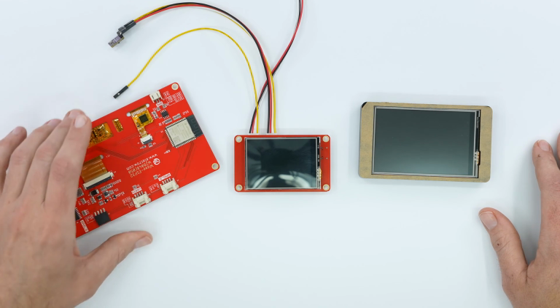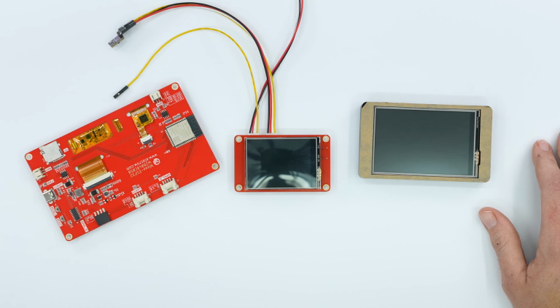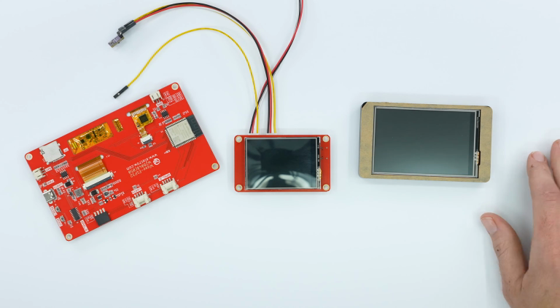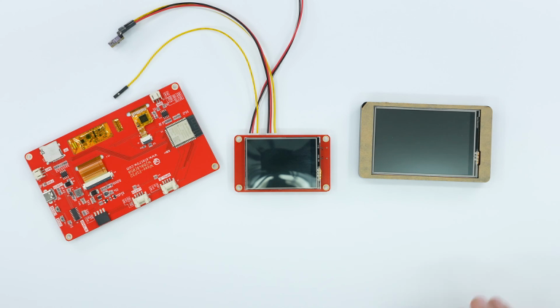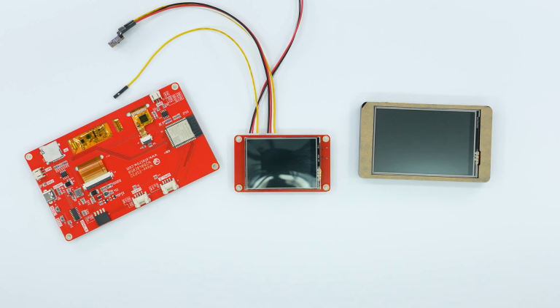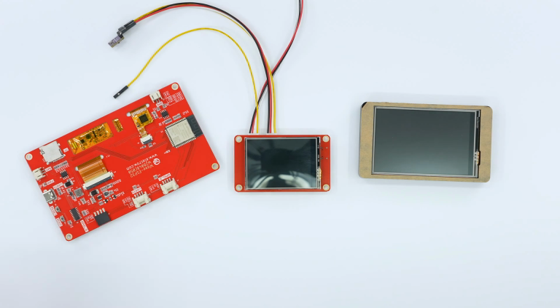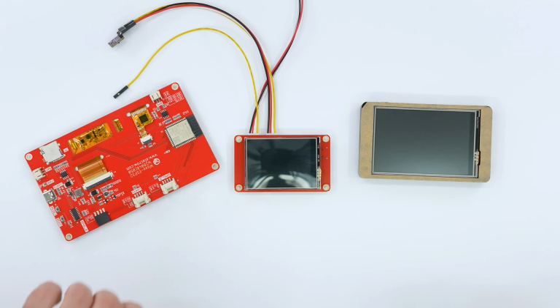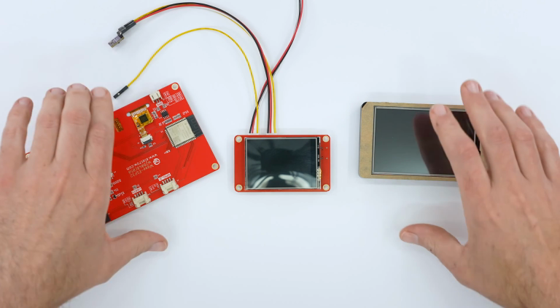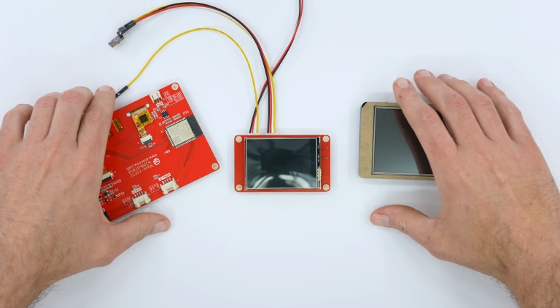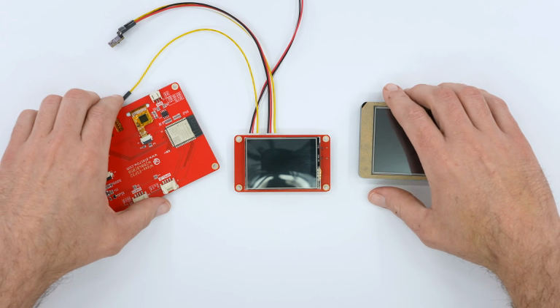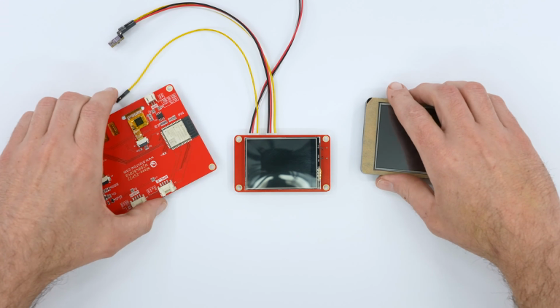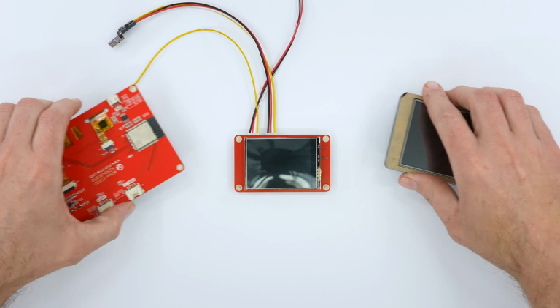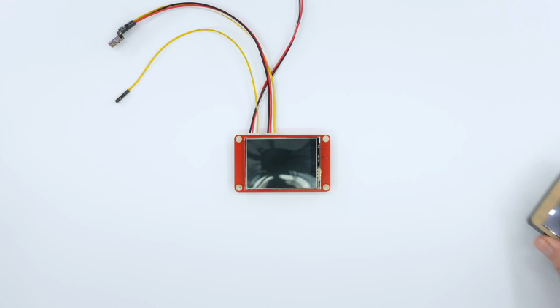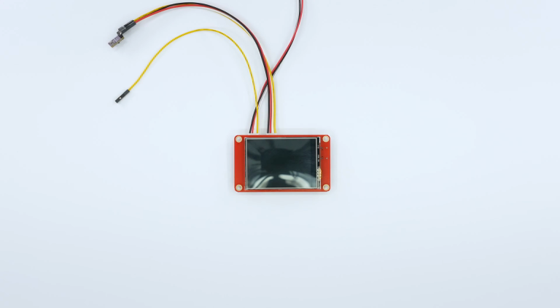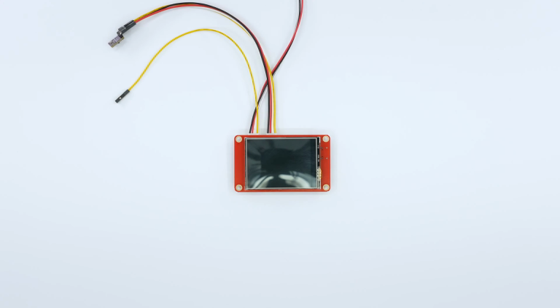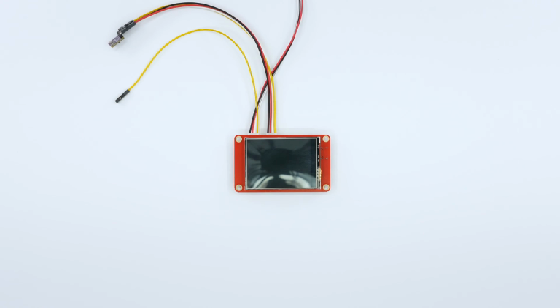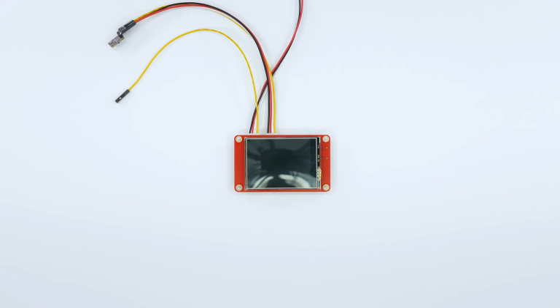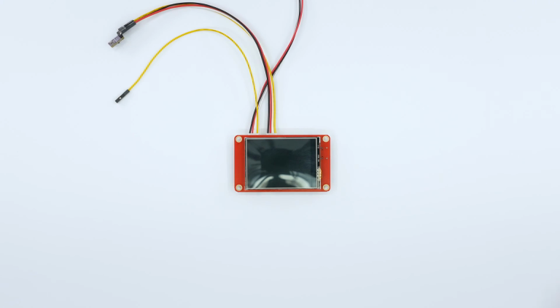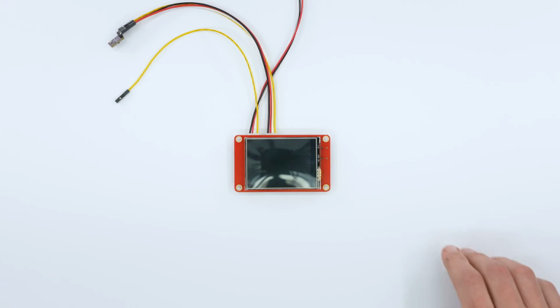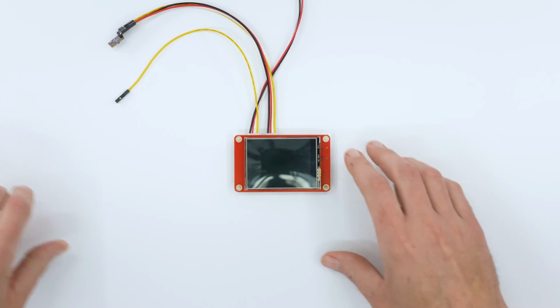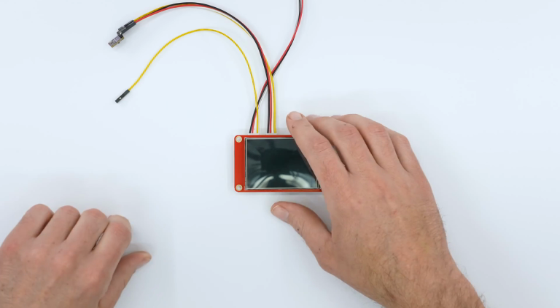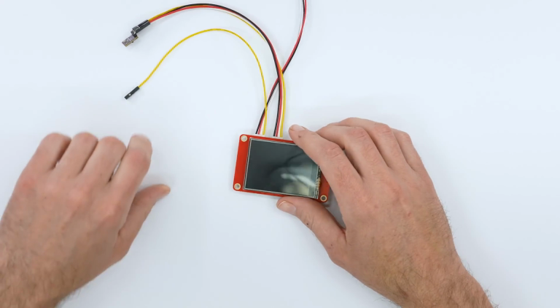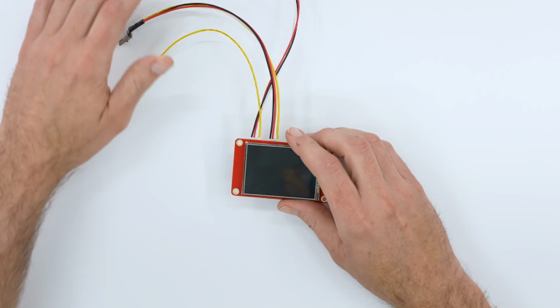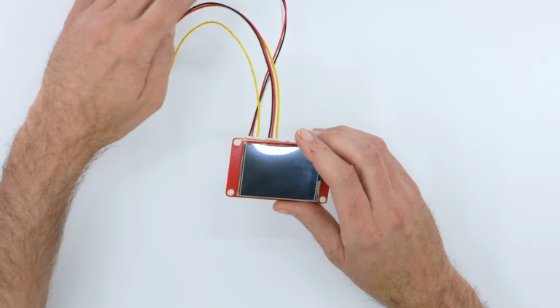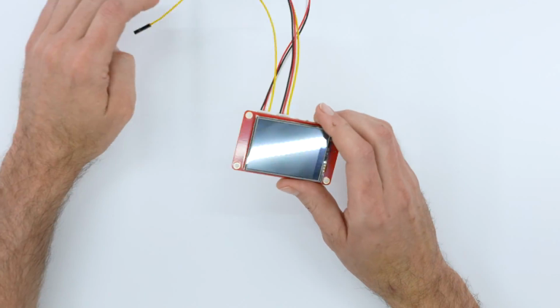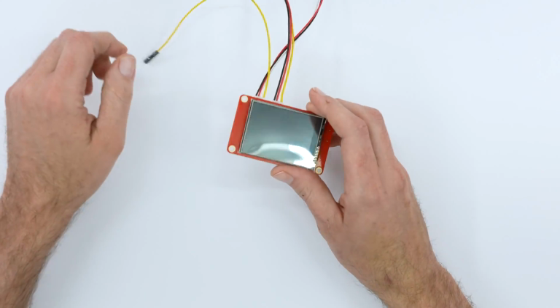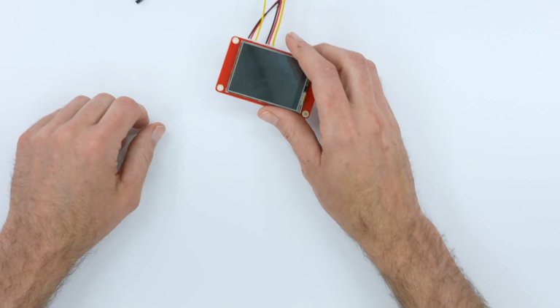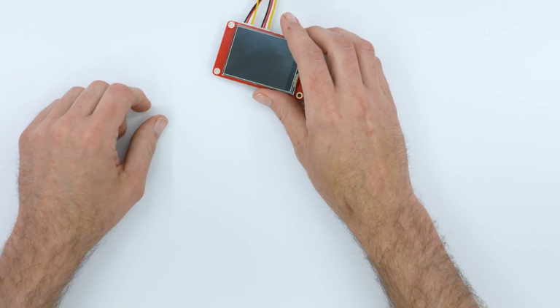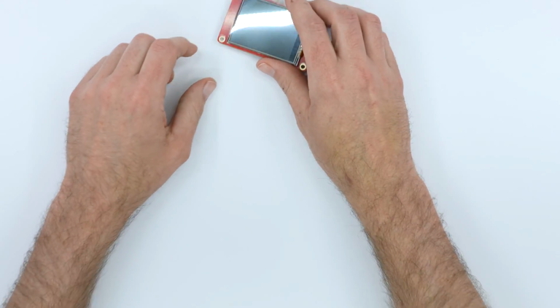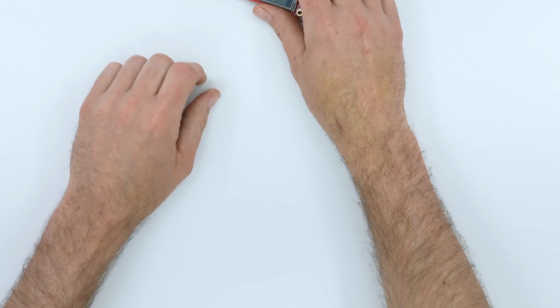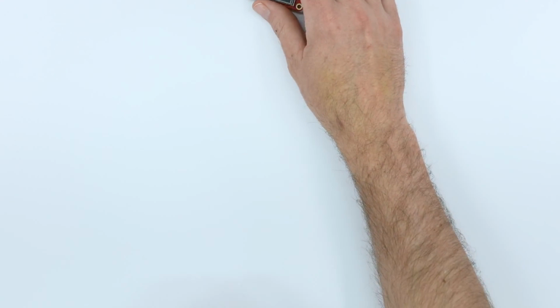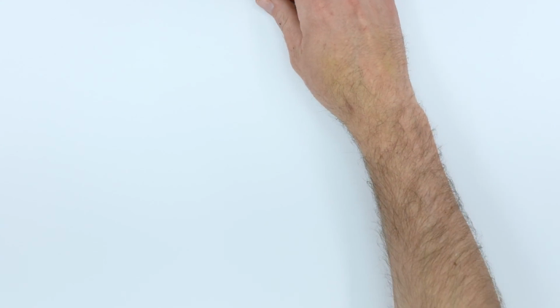When I say multiple sizes, I mean 2.4, 2.8, 3.5, 4.35, and 7 inches.